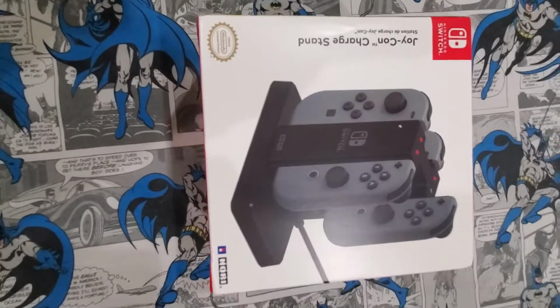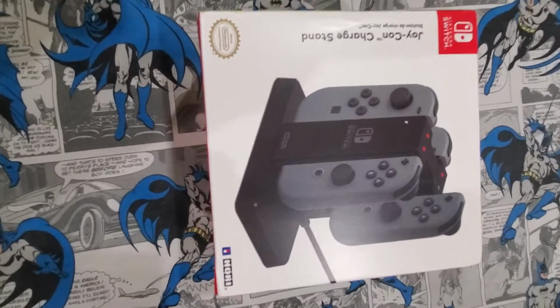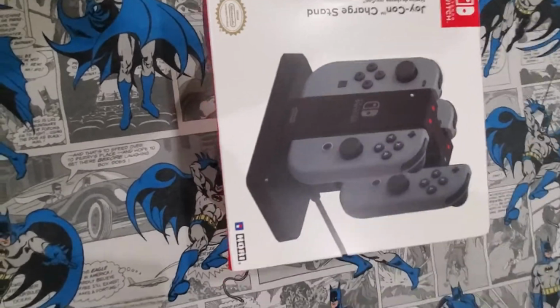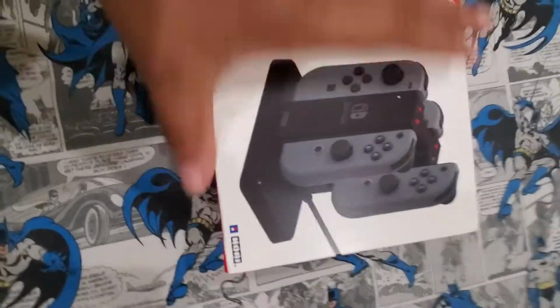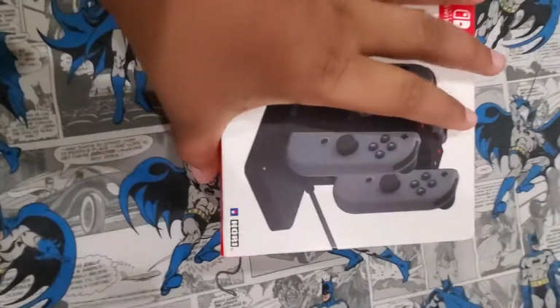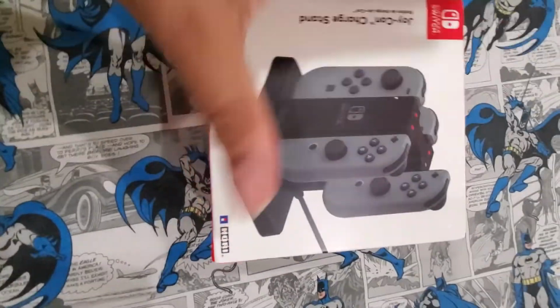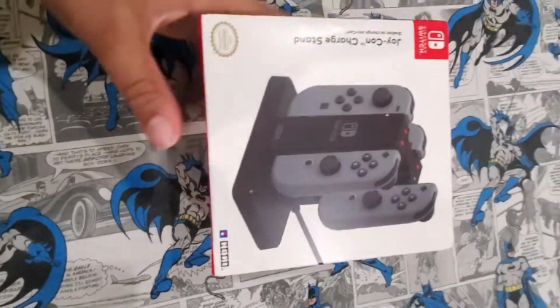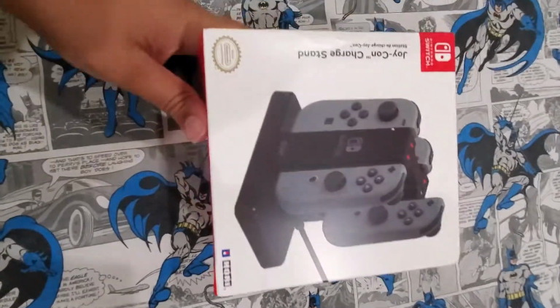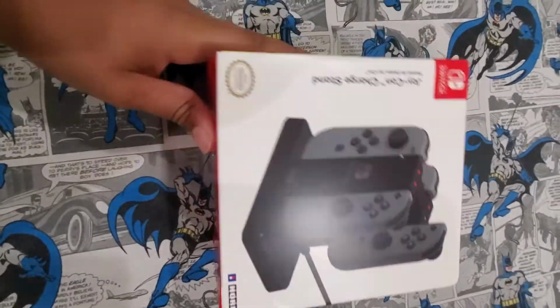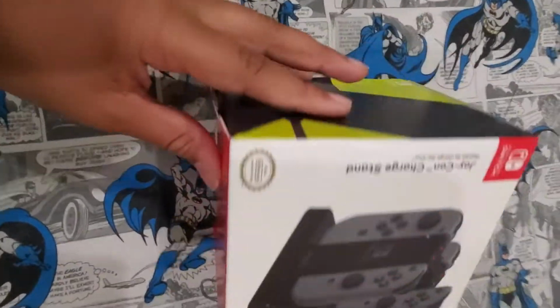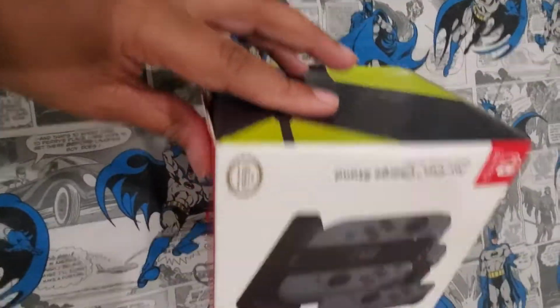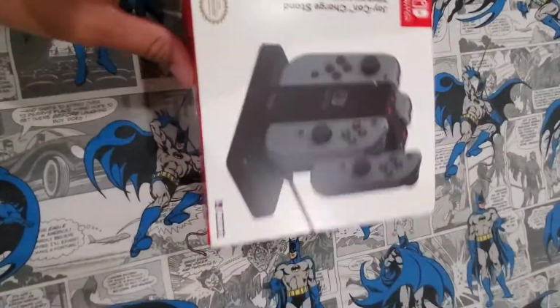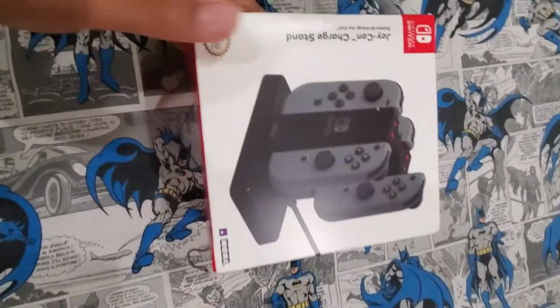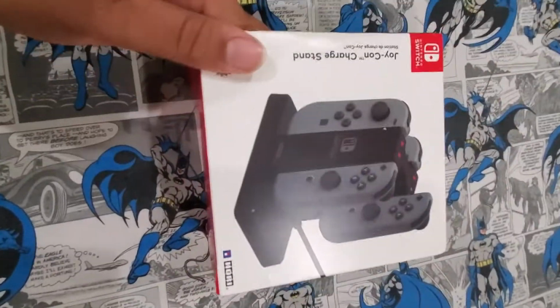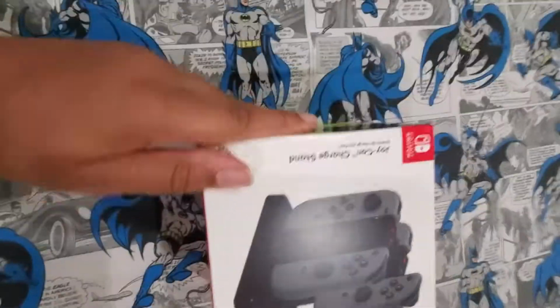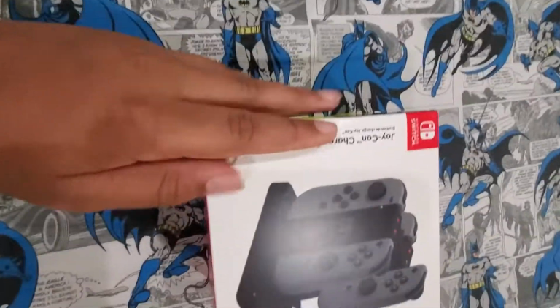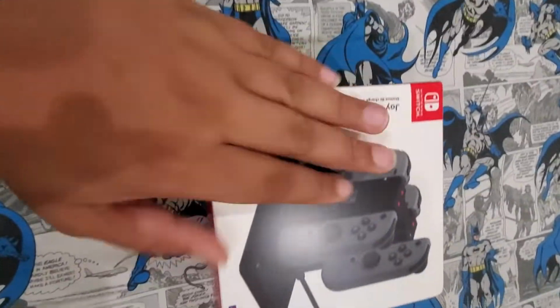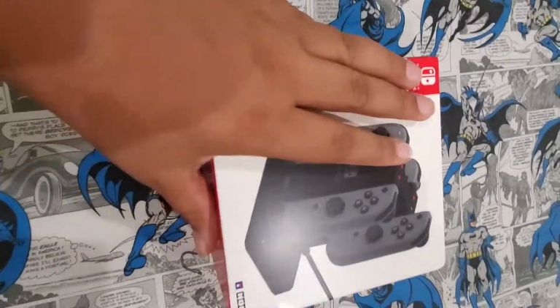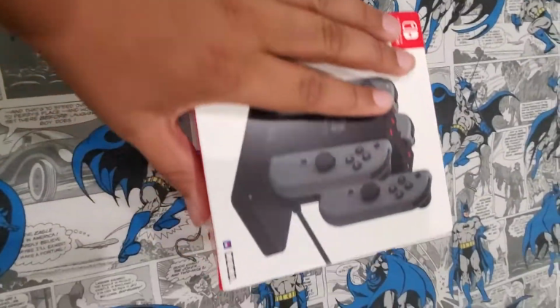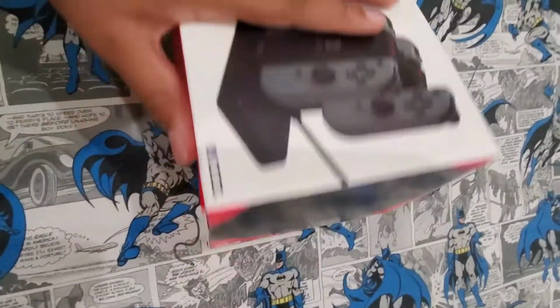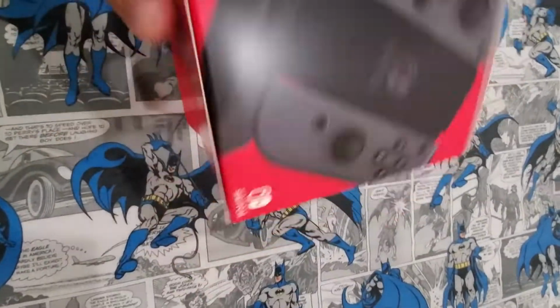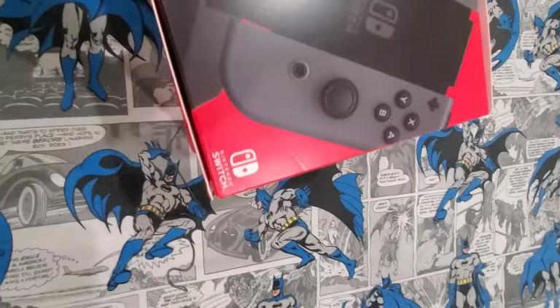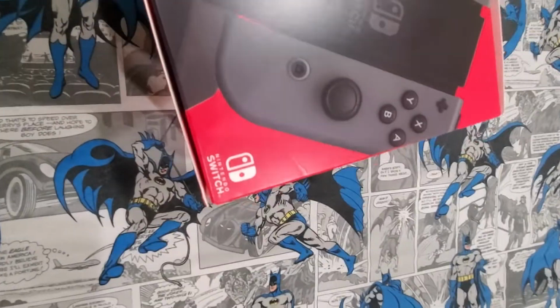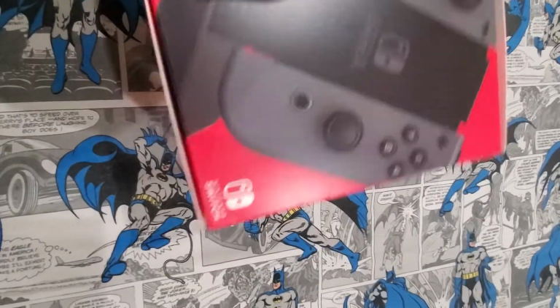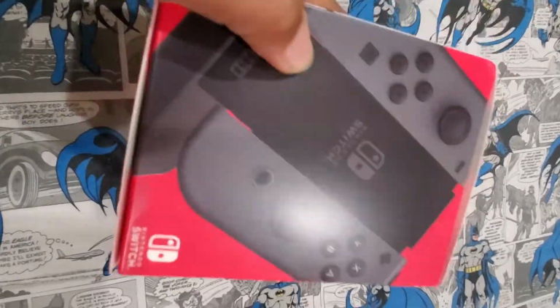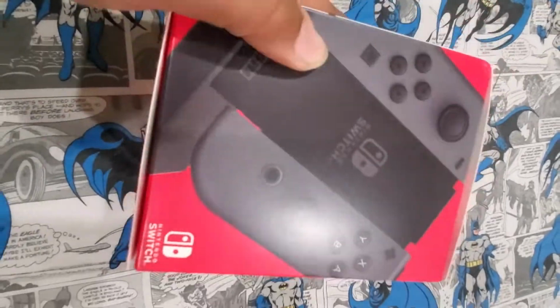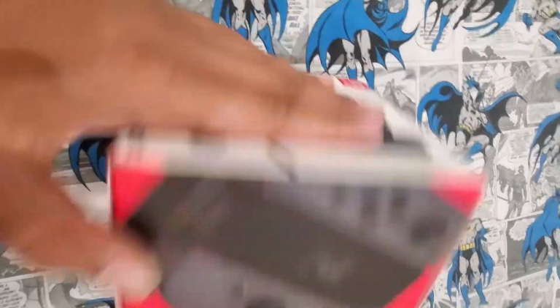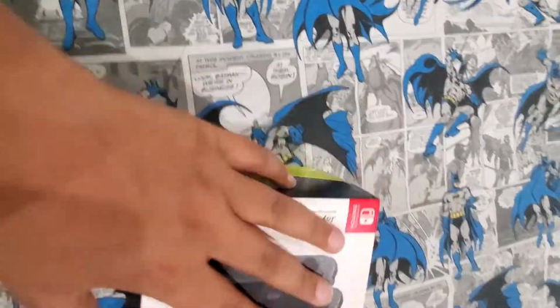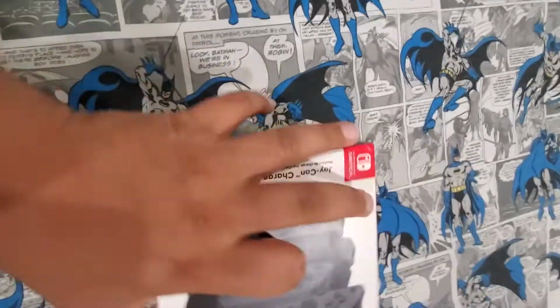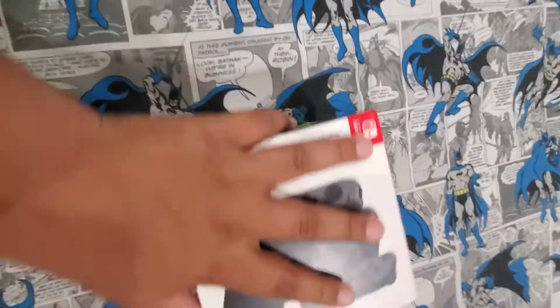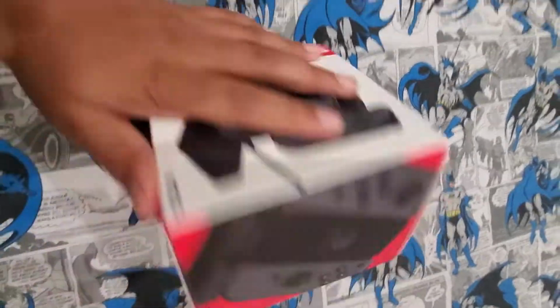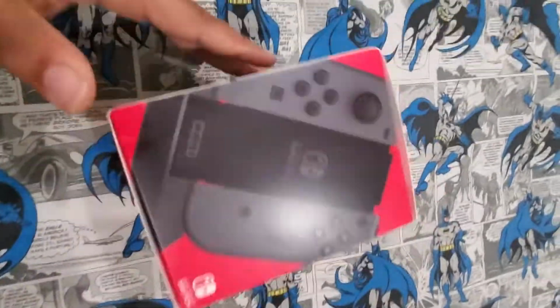This is made by Hori. By the way, this package got a little damaged in shipping, which is unfortunate, but here's the box.